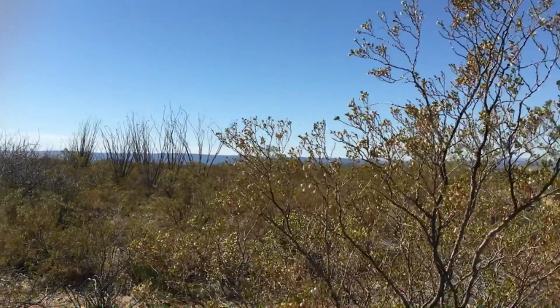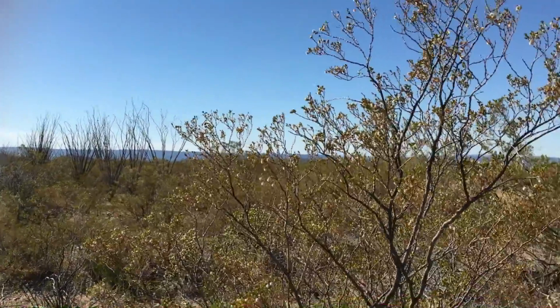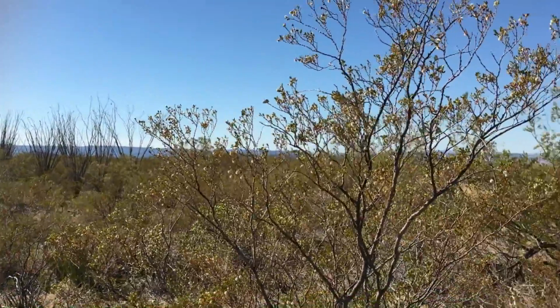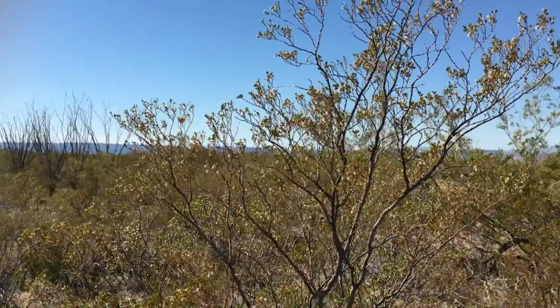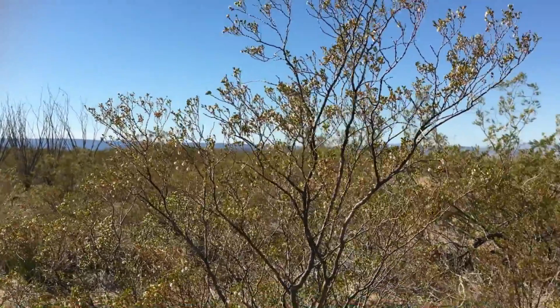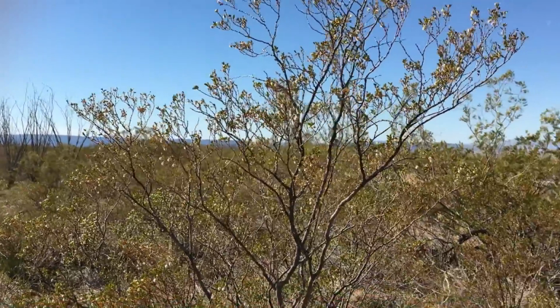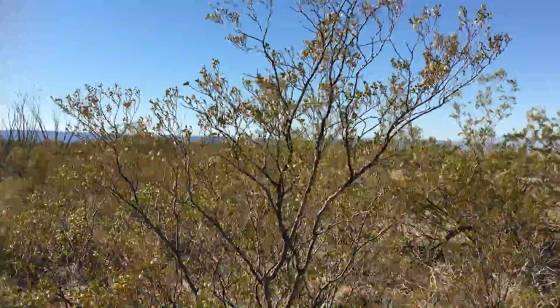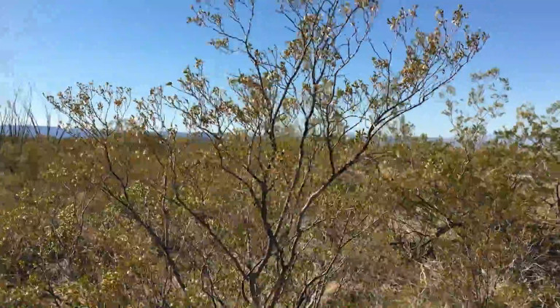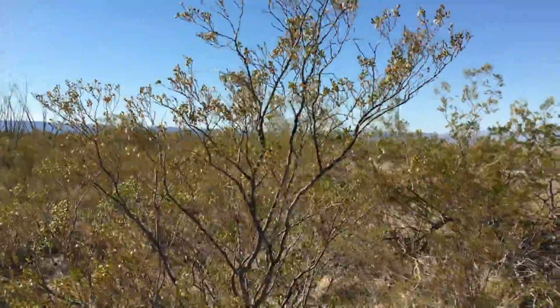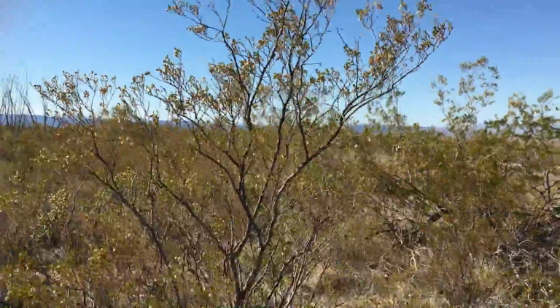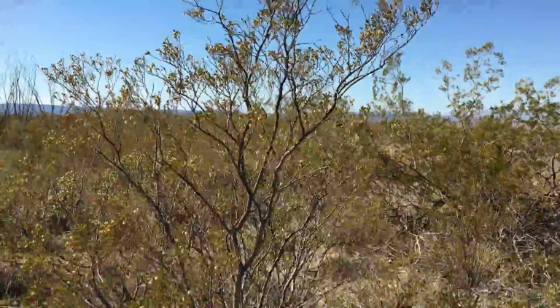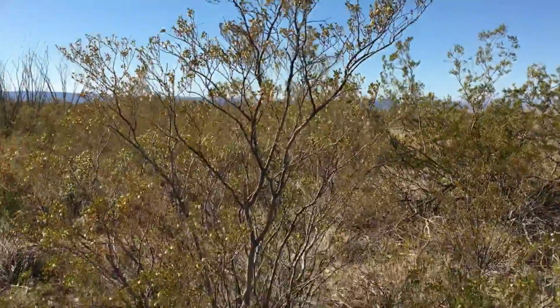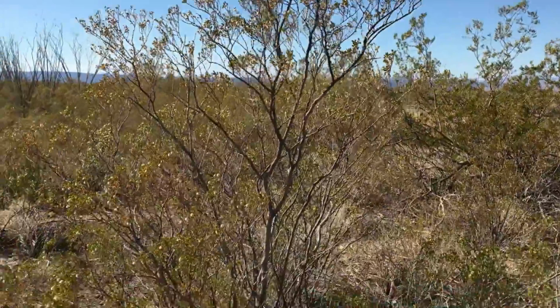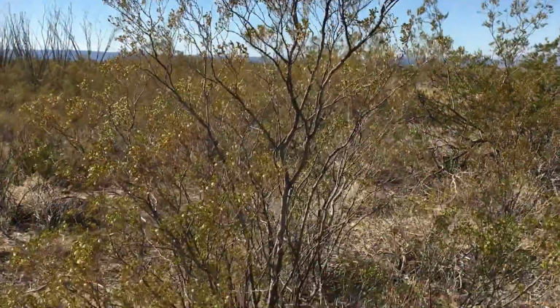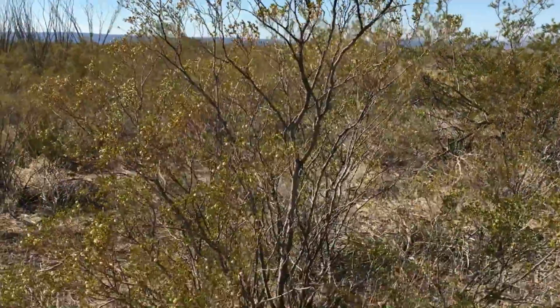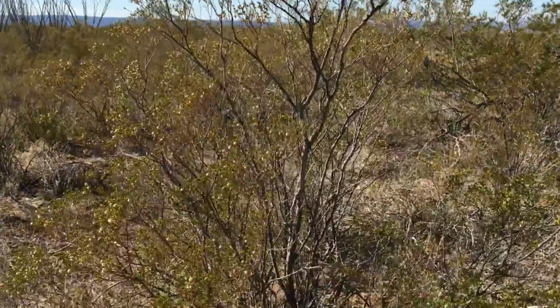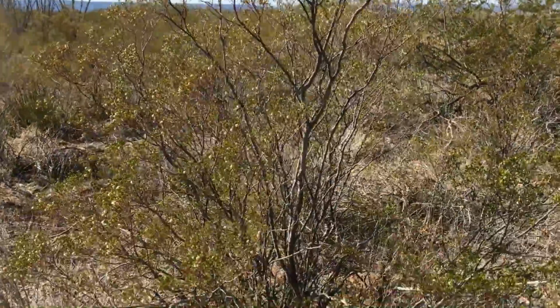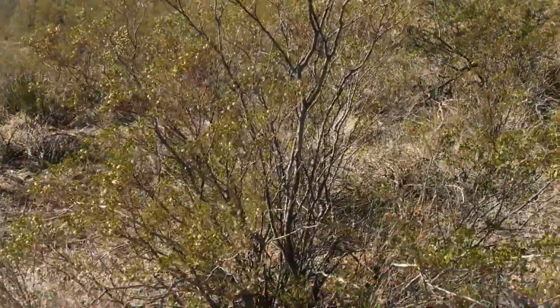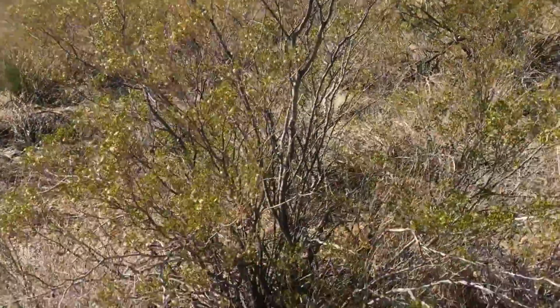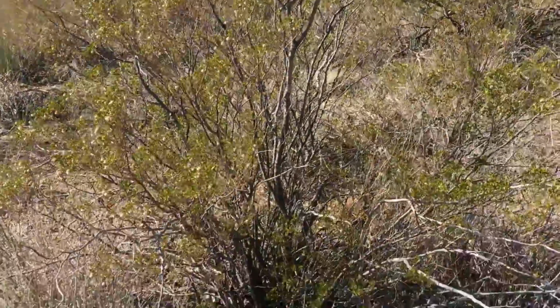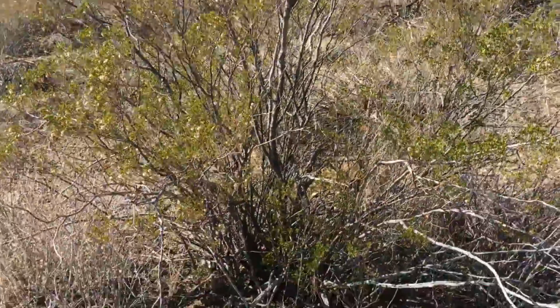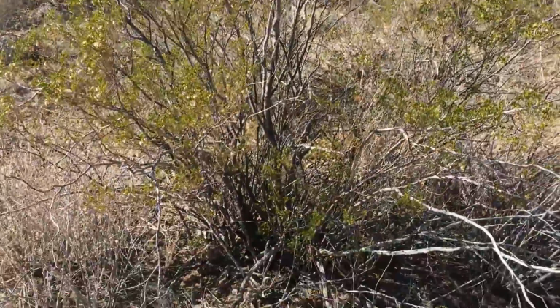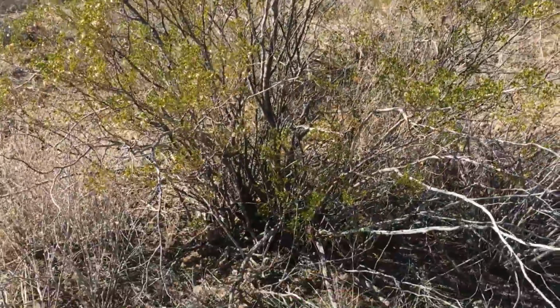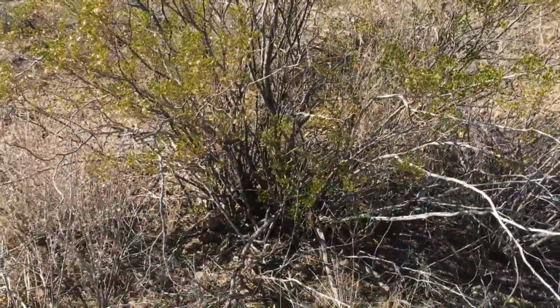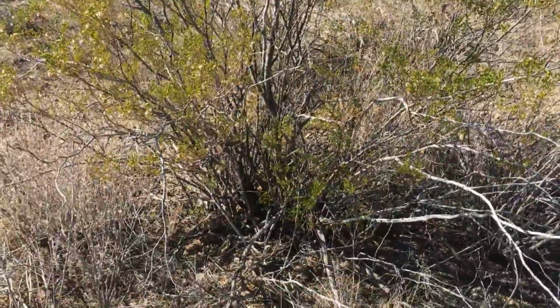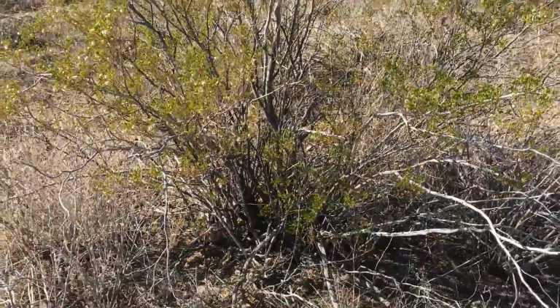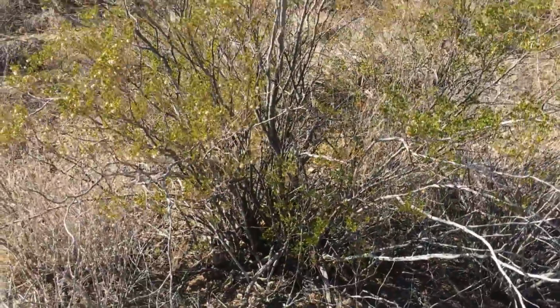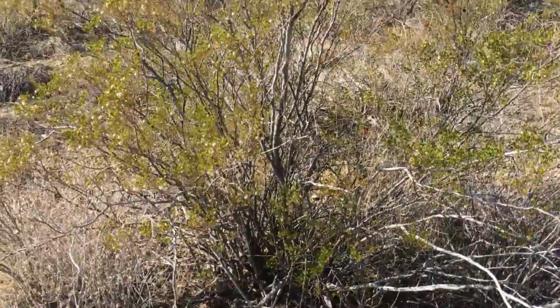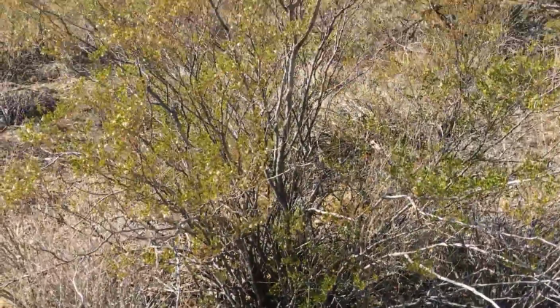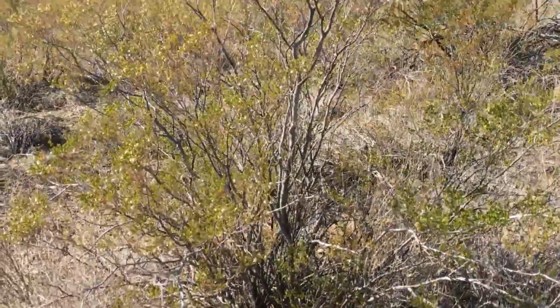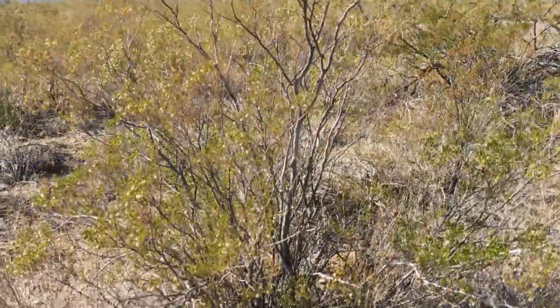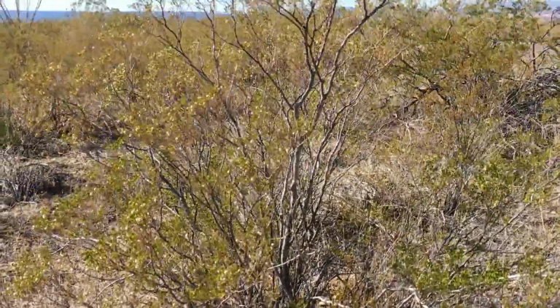I think this is a mesquite tree. I'm trying to learn that while I'm here.